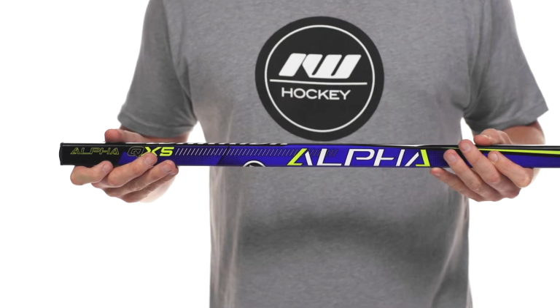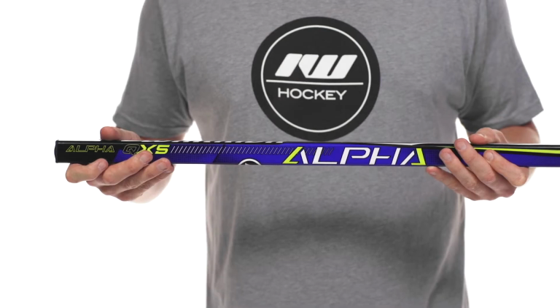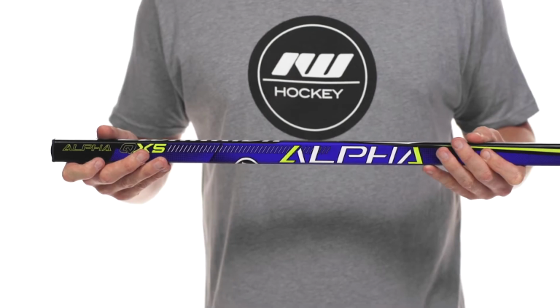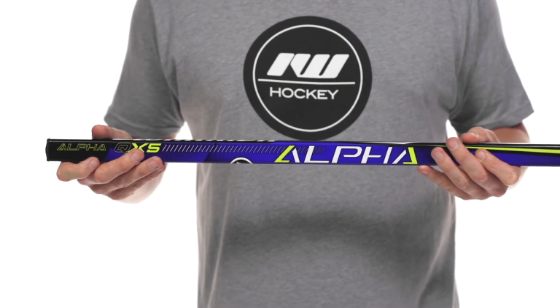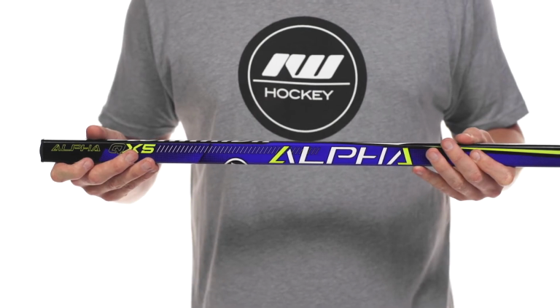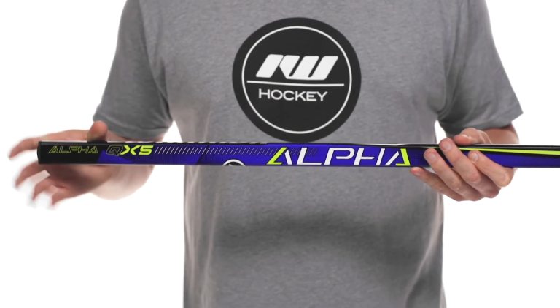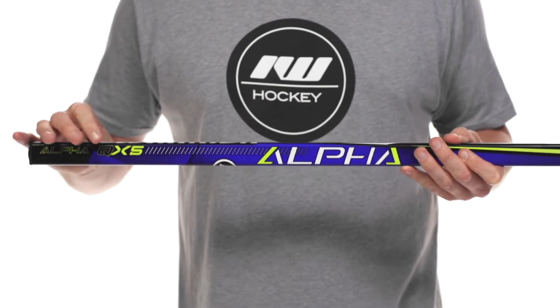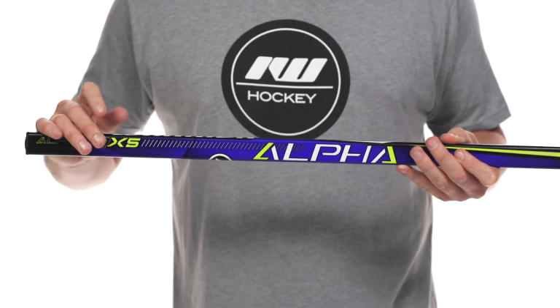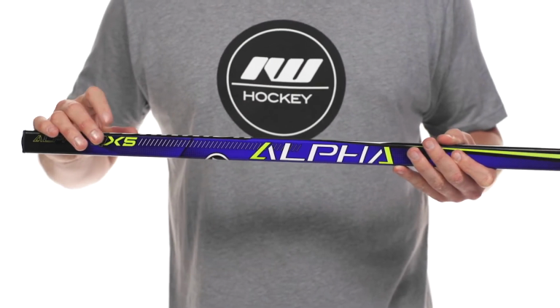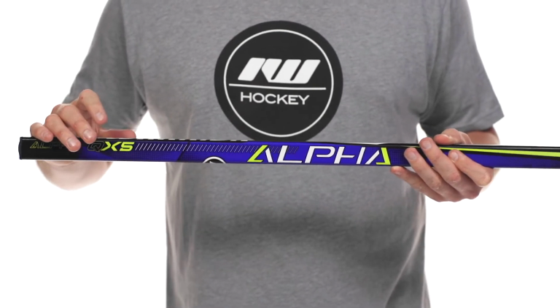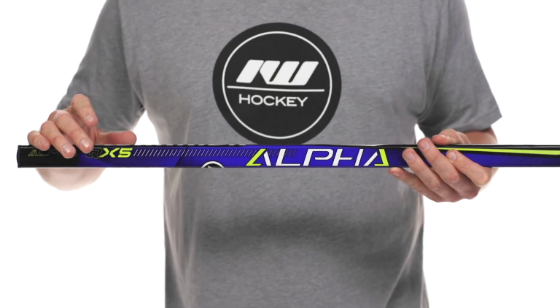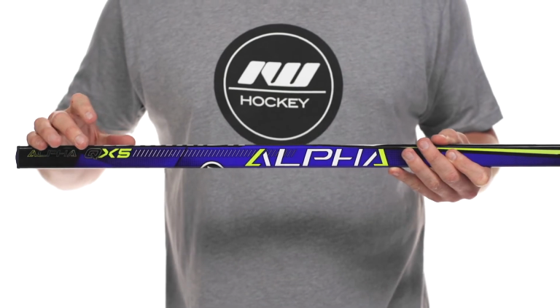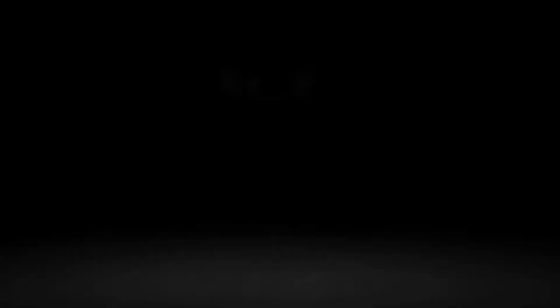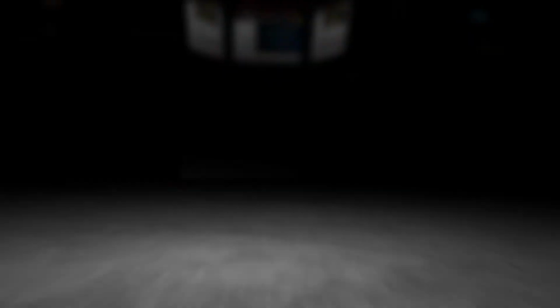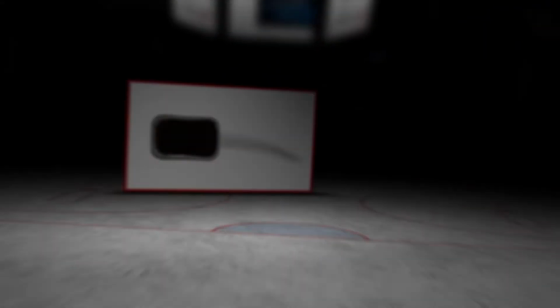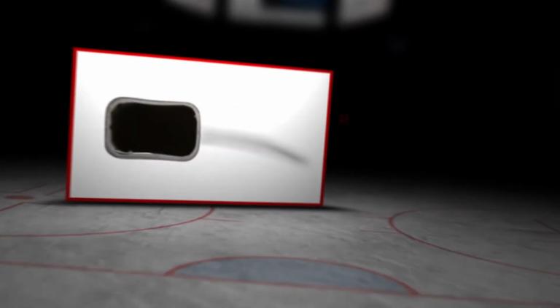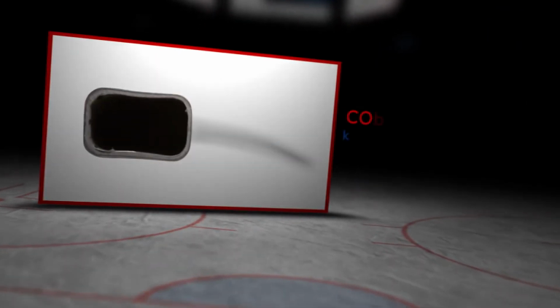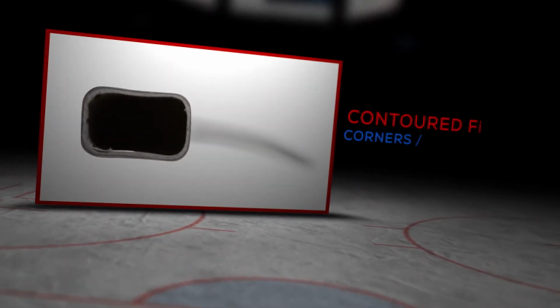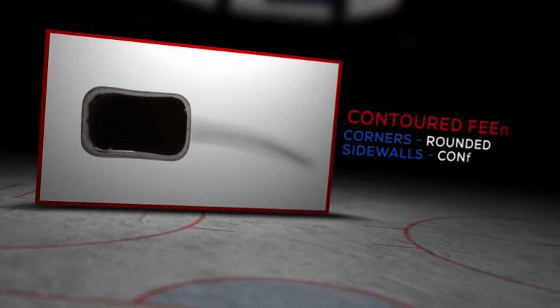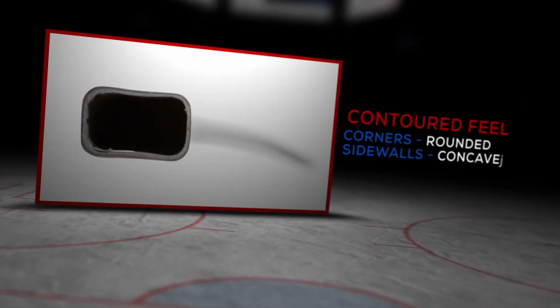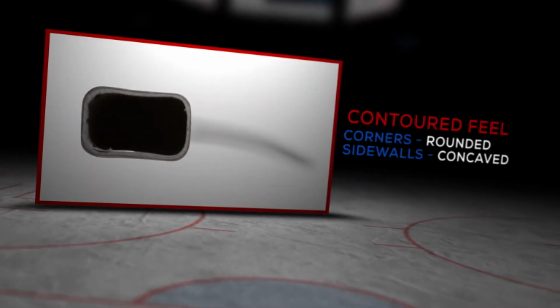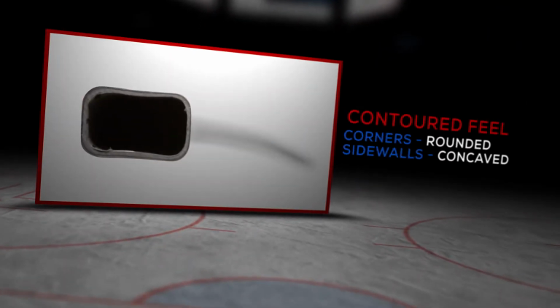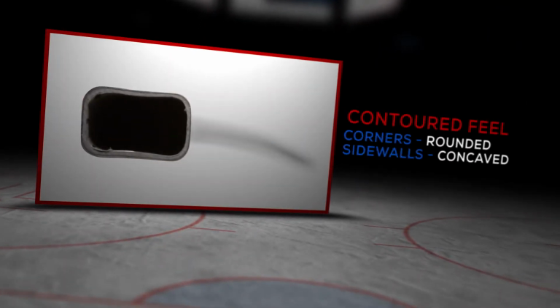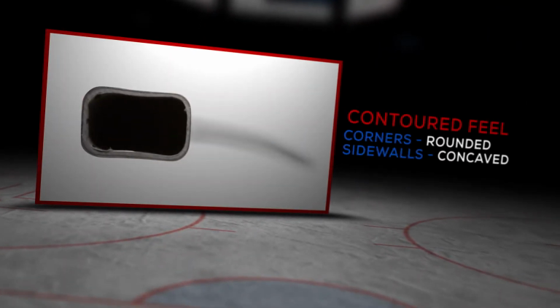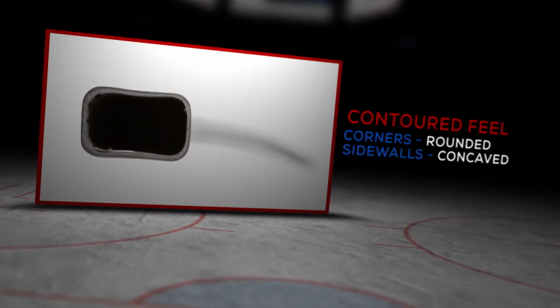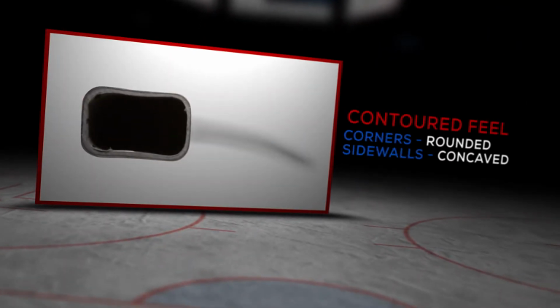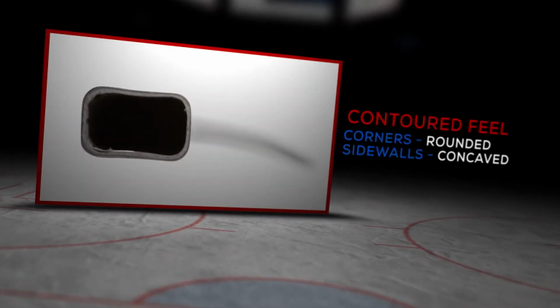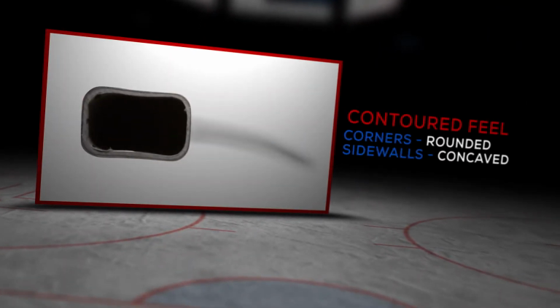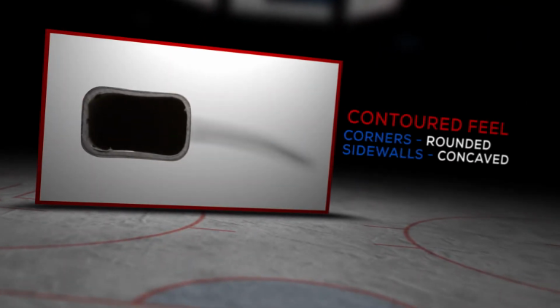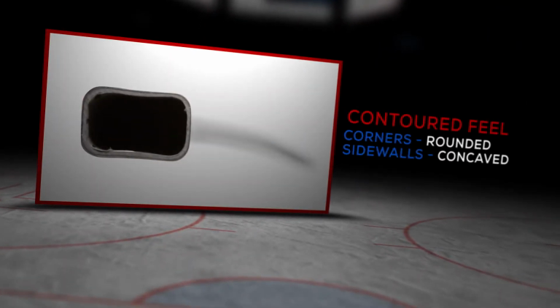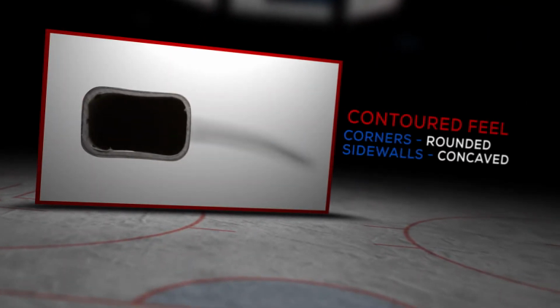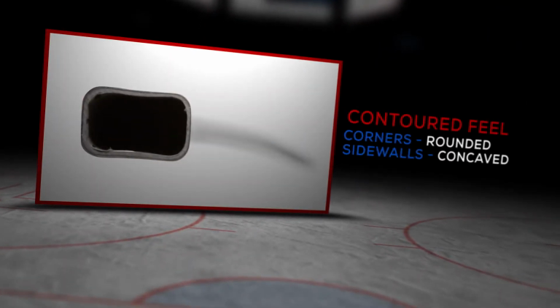So we have new shaft dimensions. They call them their ergo shape, which are rounded corners and double concave sidewalls. This really lets you roll the wrists out there.